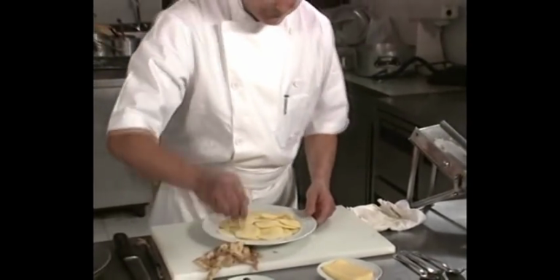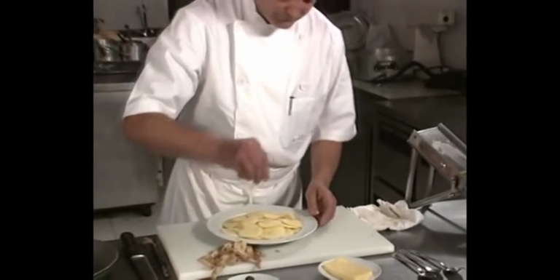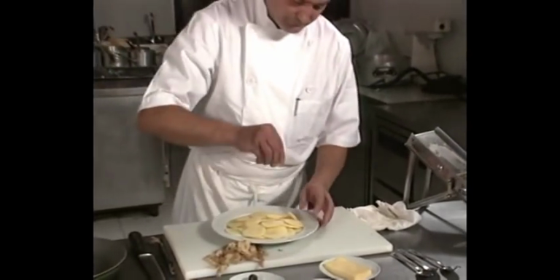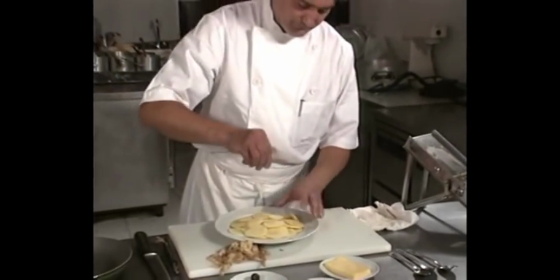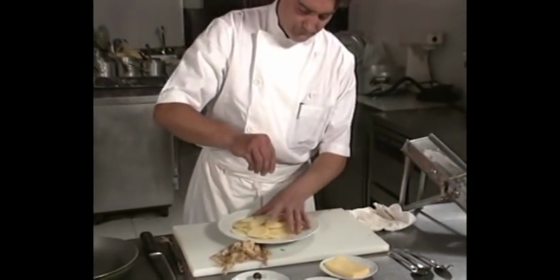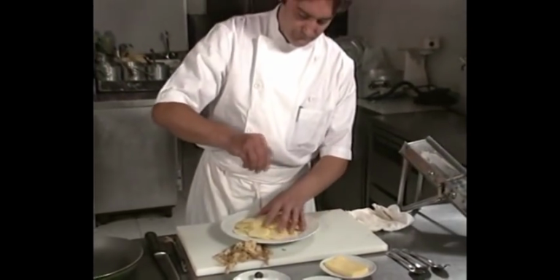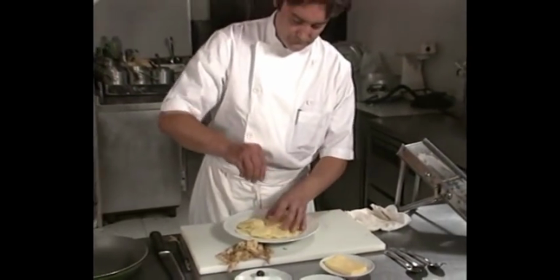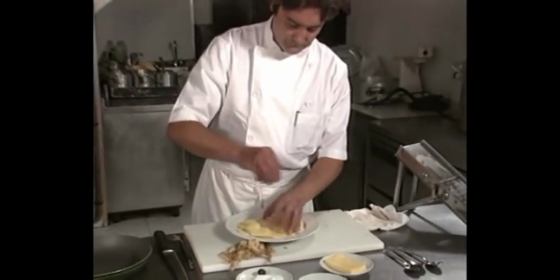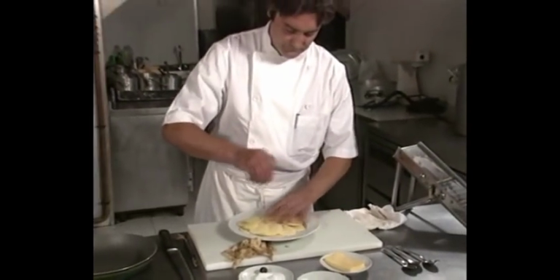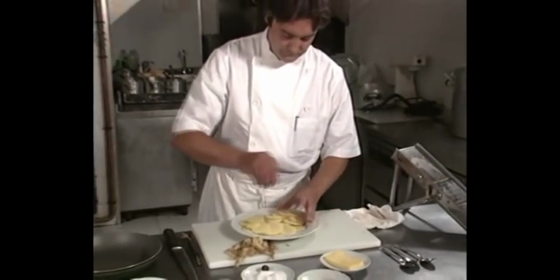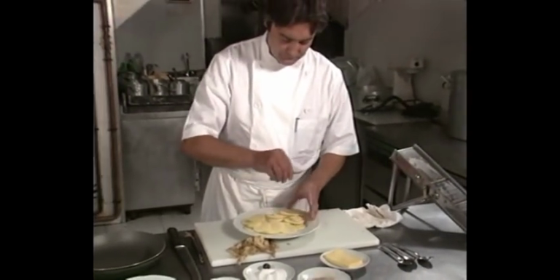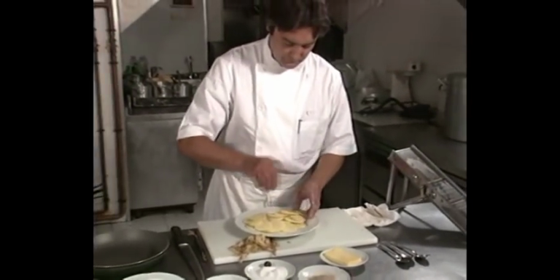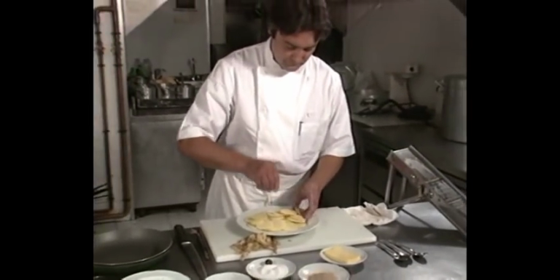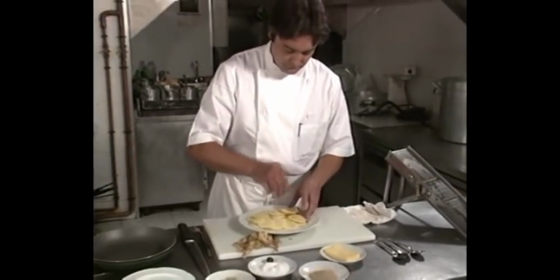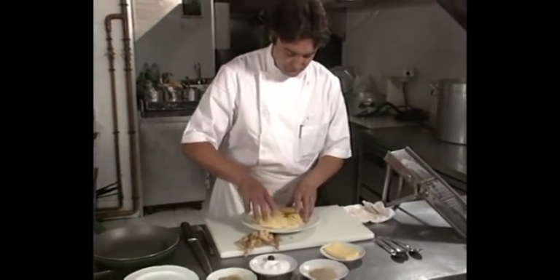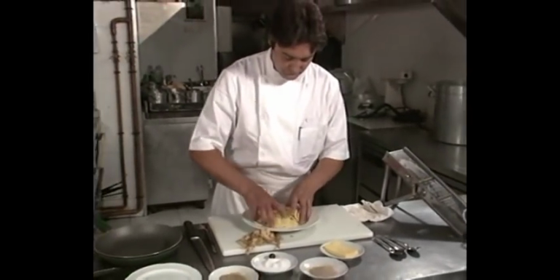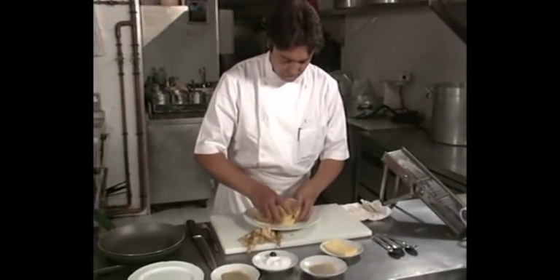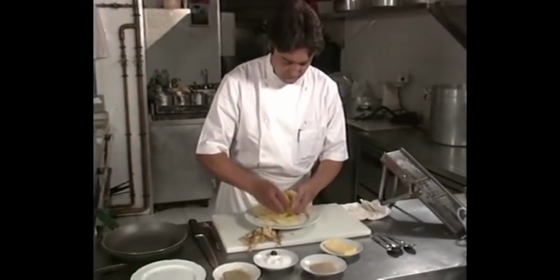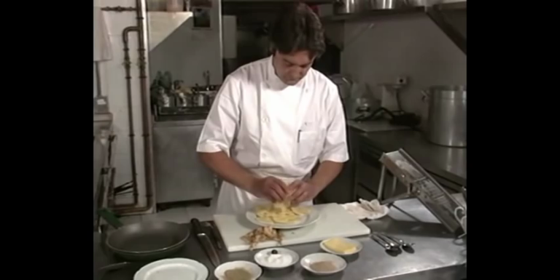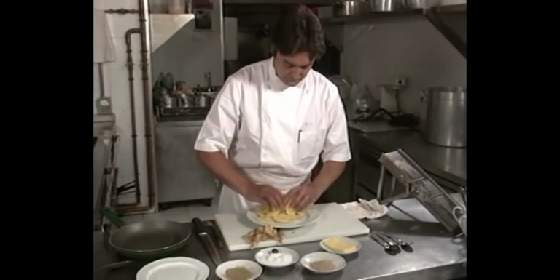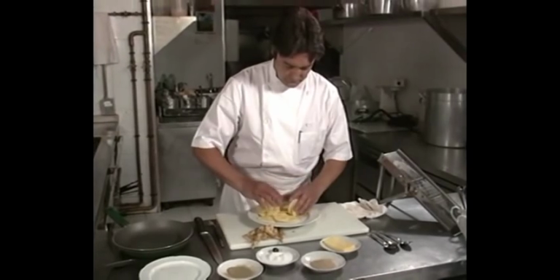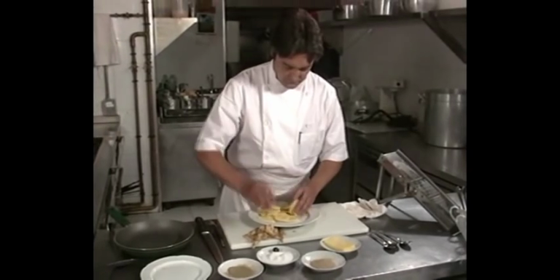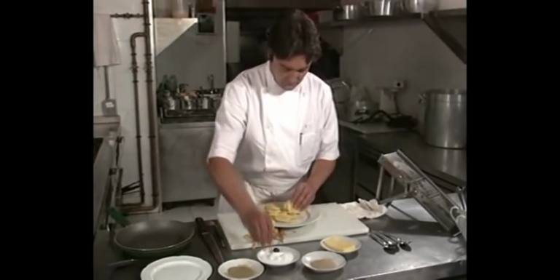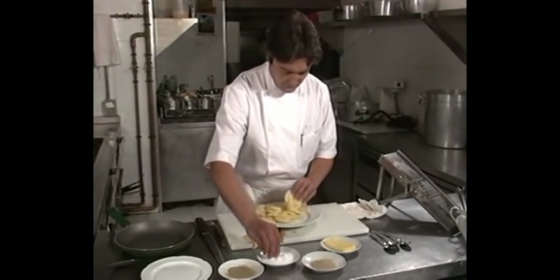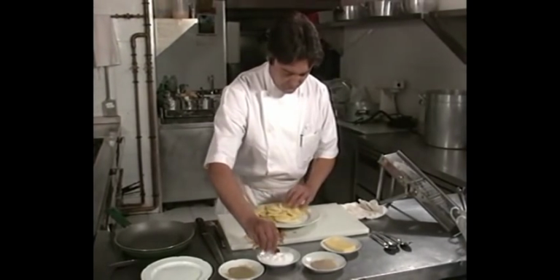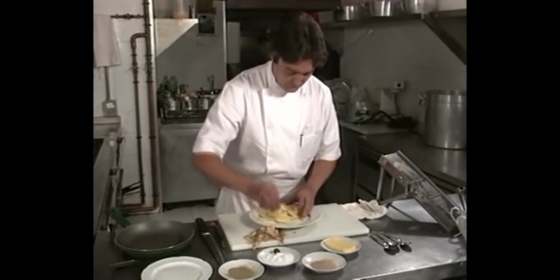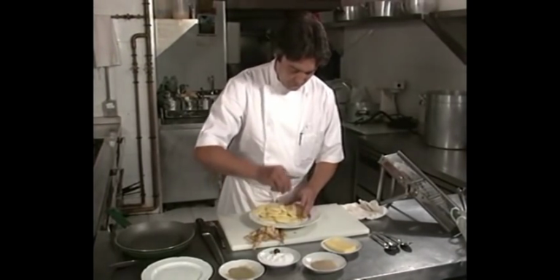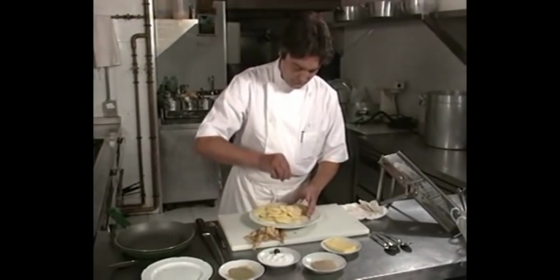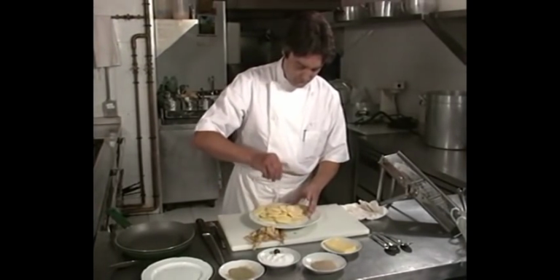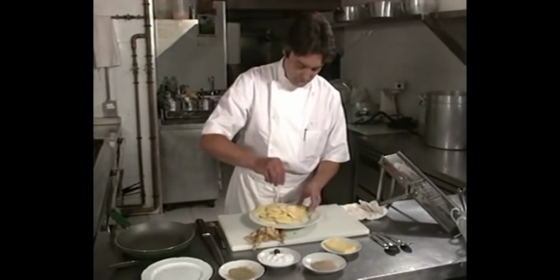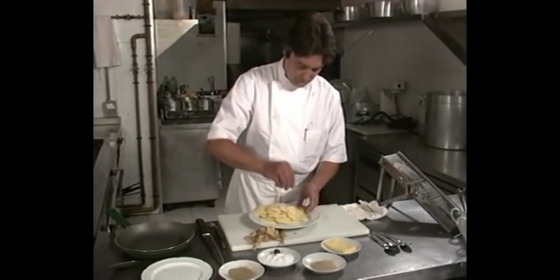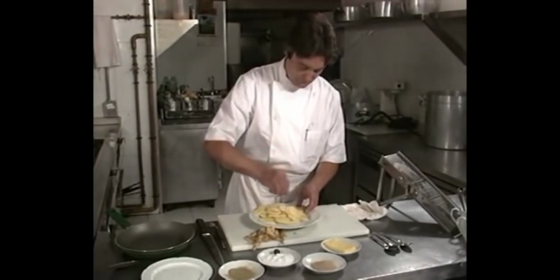Condimentar las patatas con la sal, la pimienta, el romero y la nuez moscada.